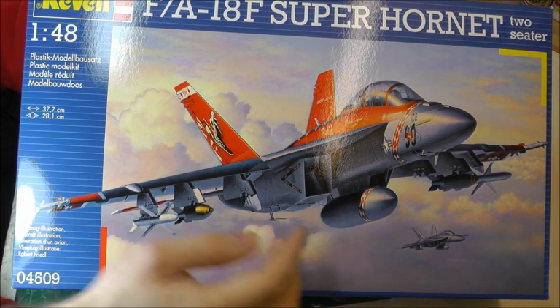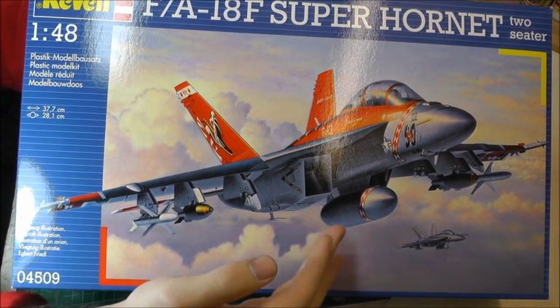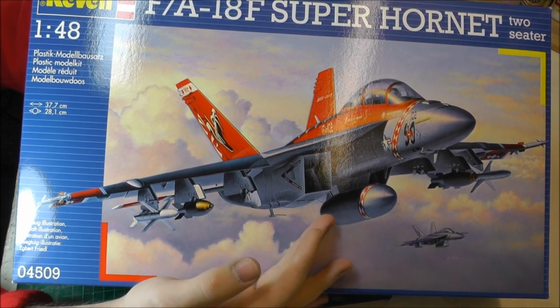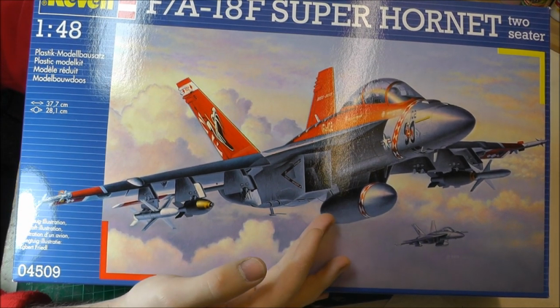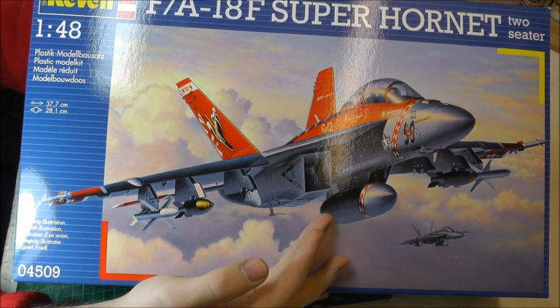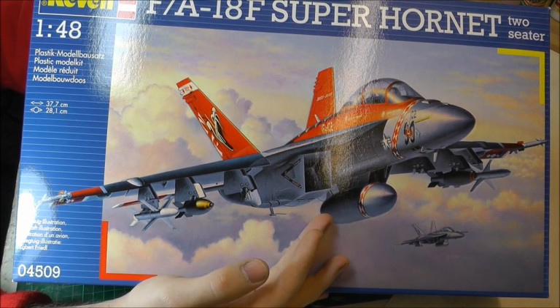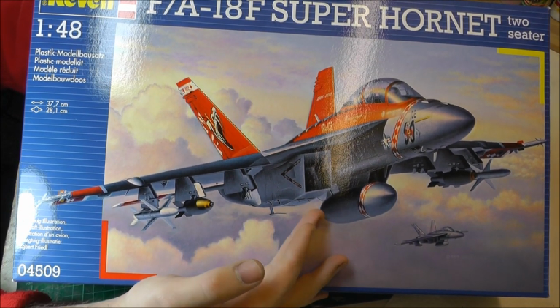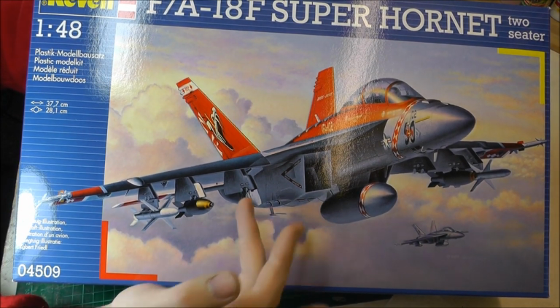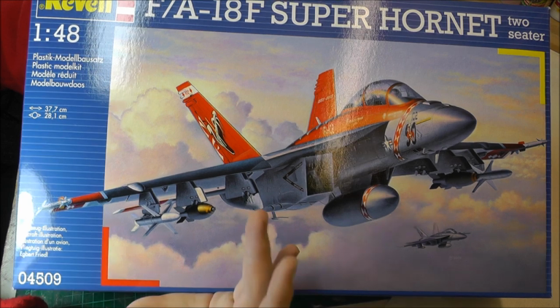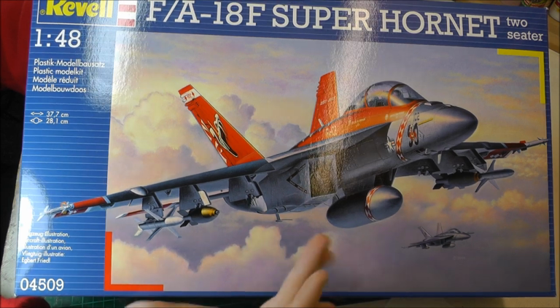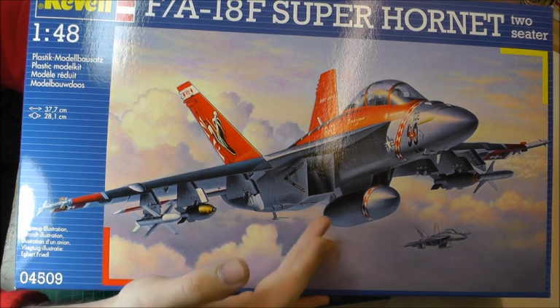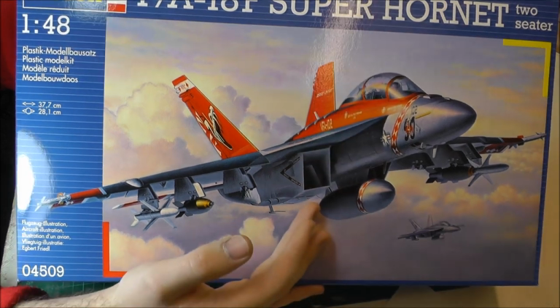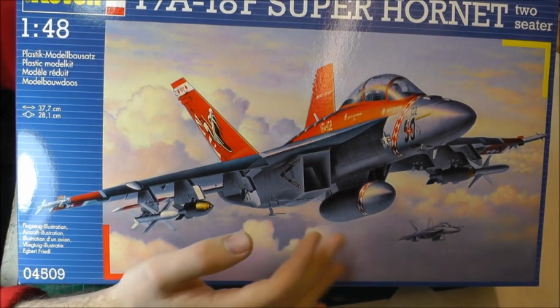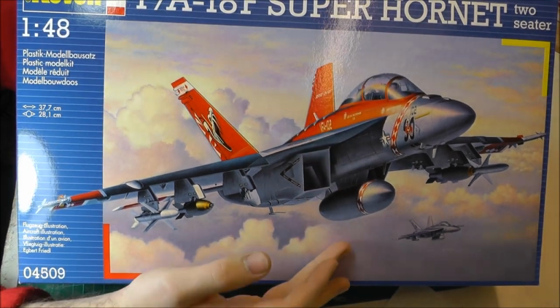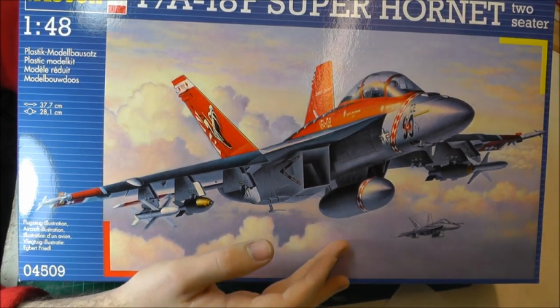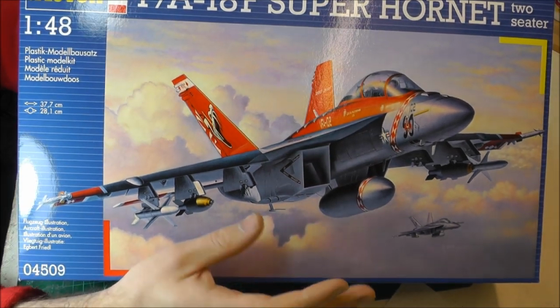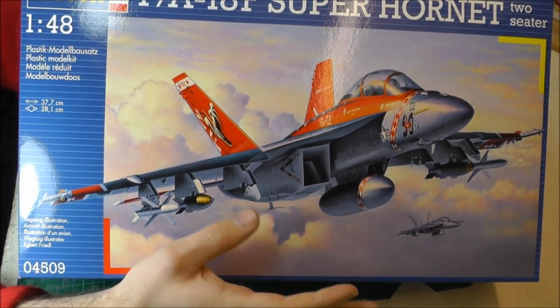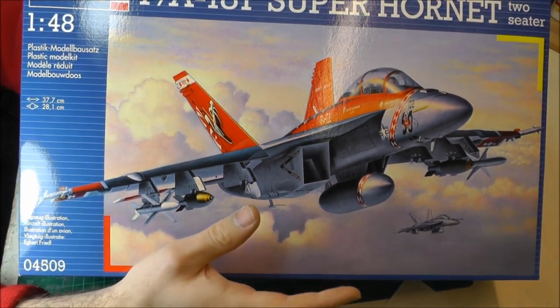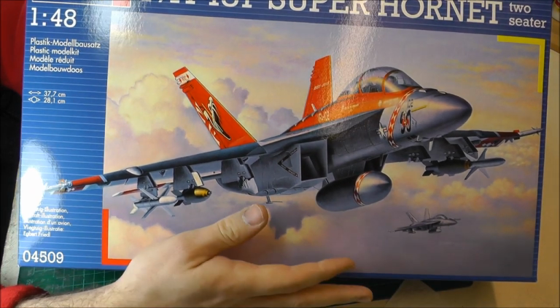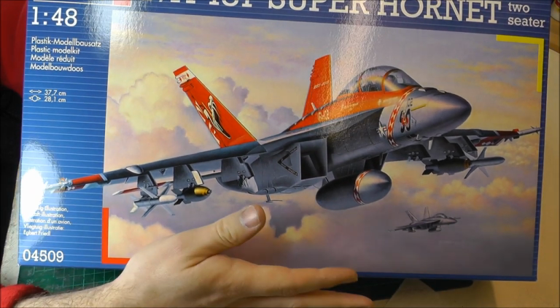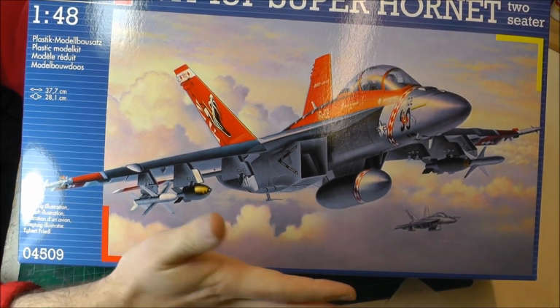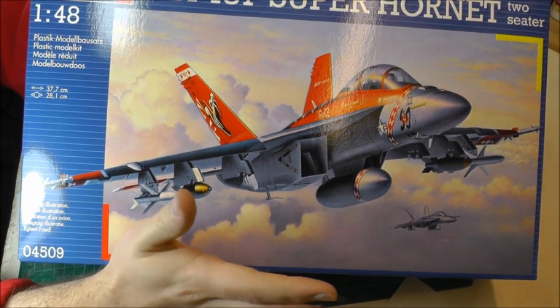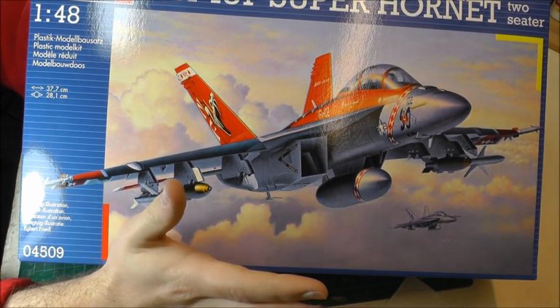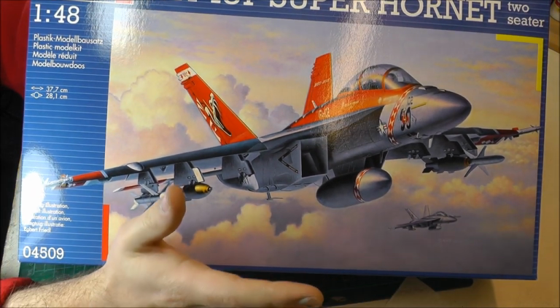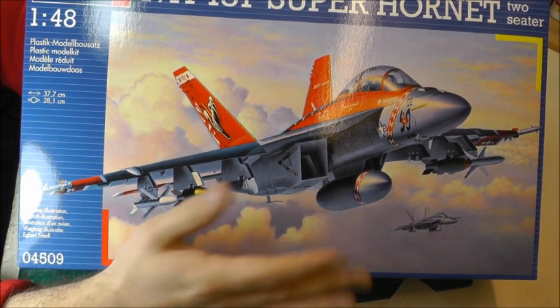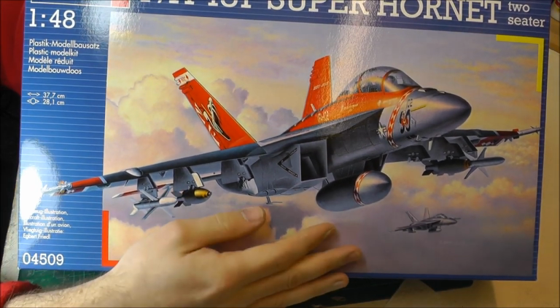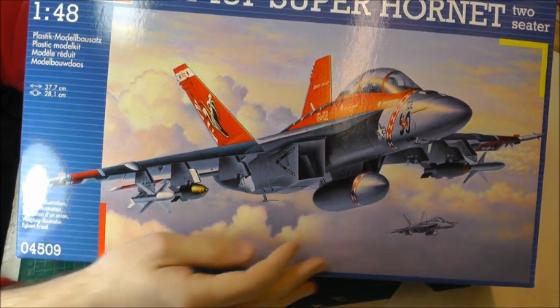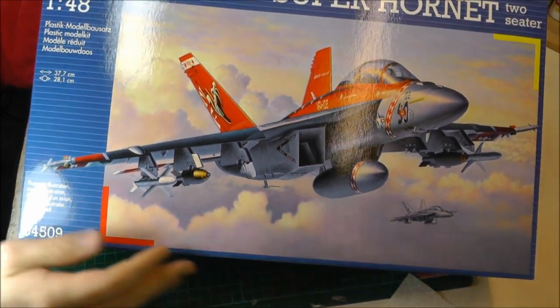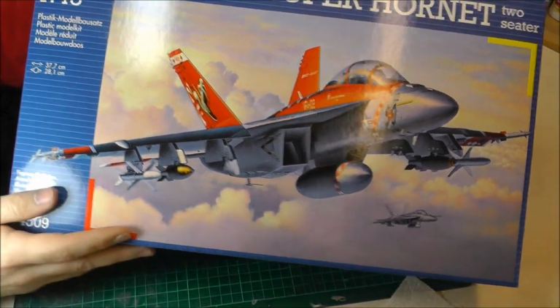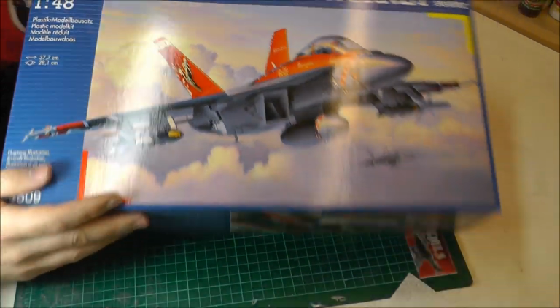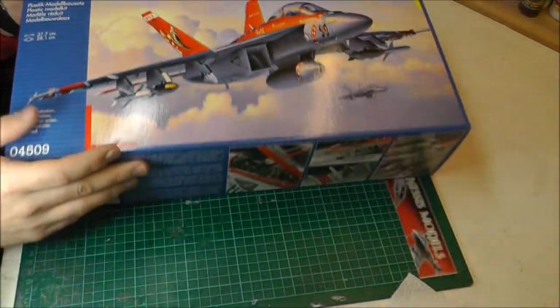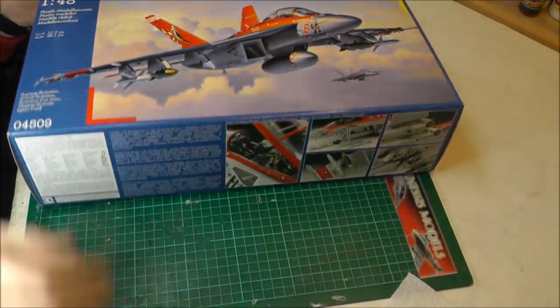And looking at the box art, we've got a nice-looking, quite colourful Super Hornet going on here.